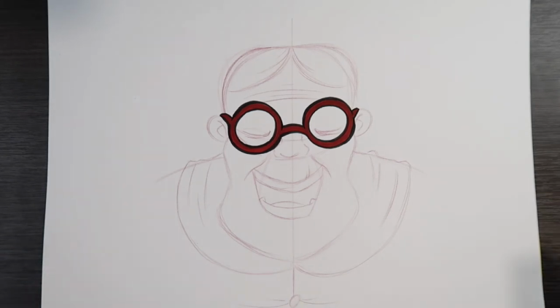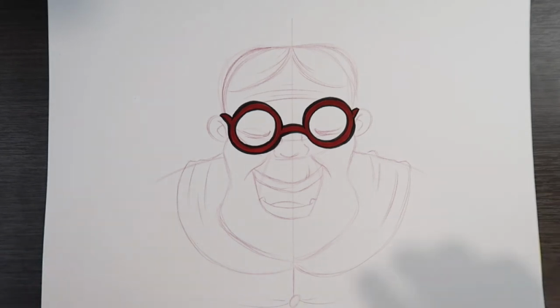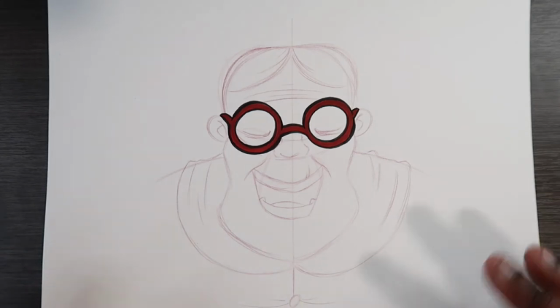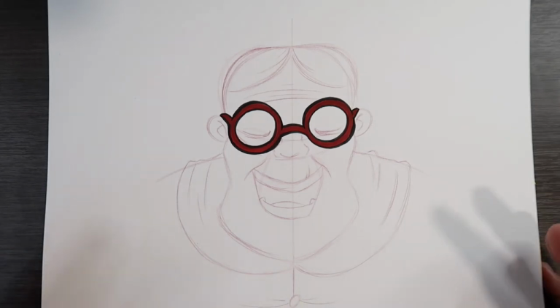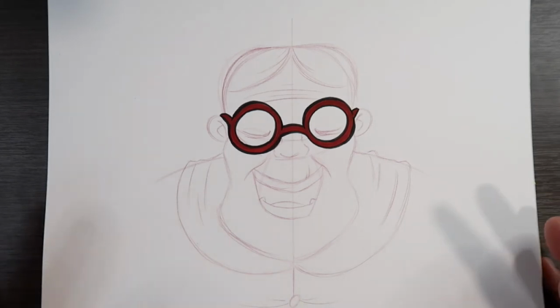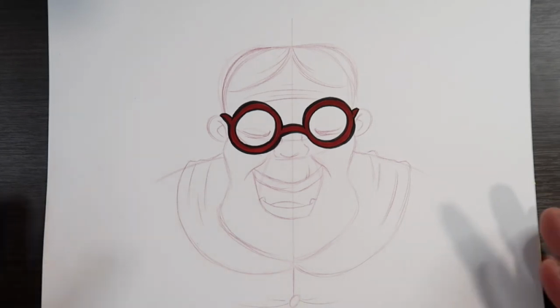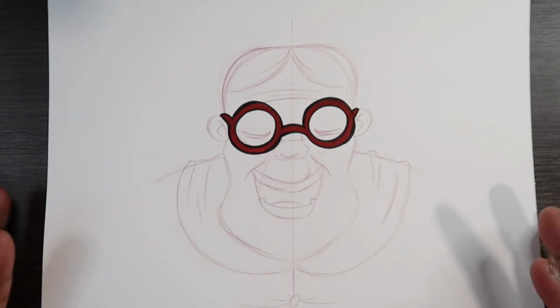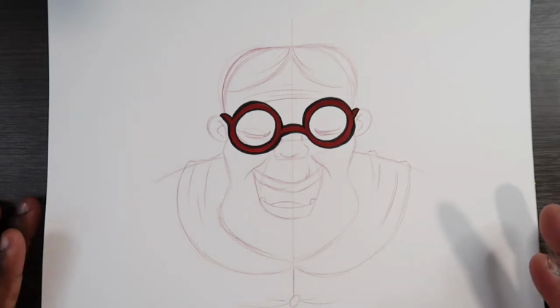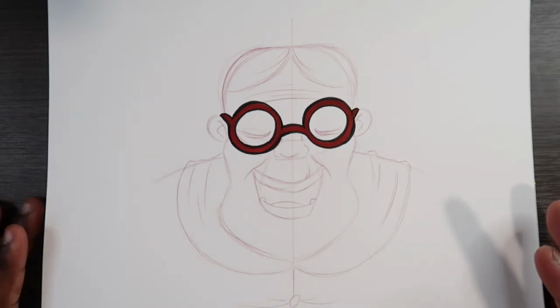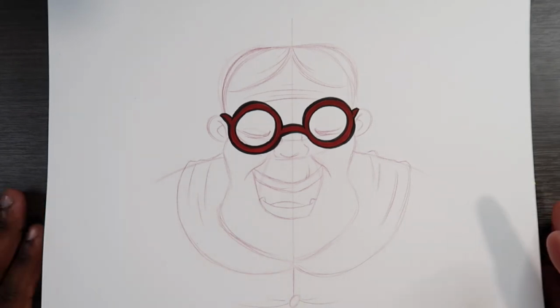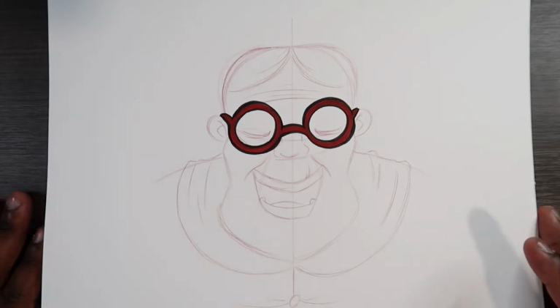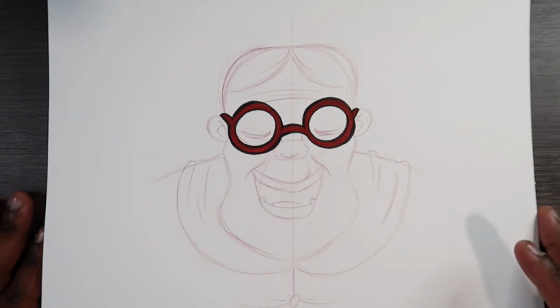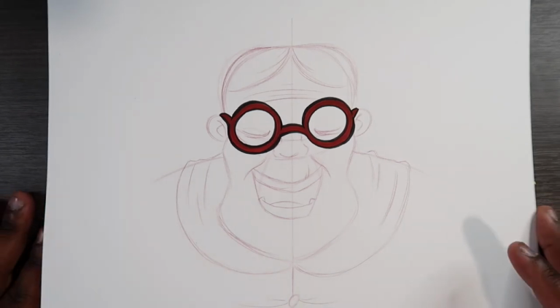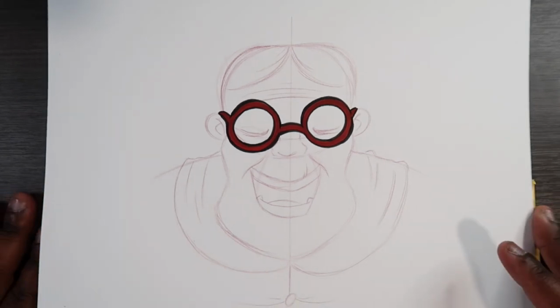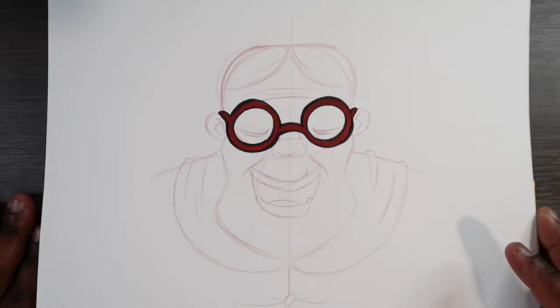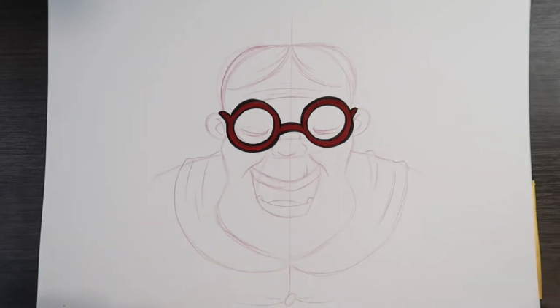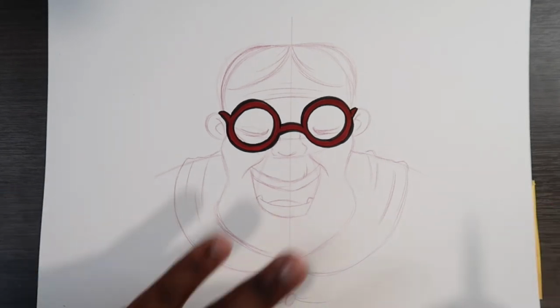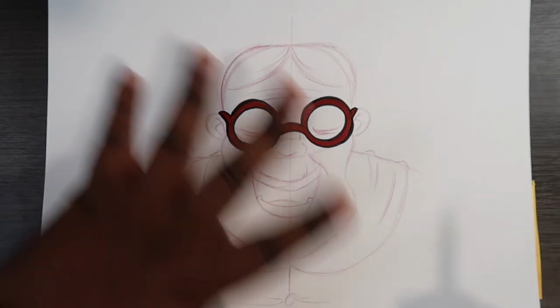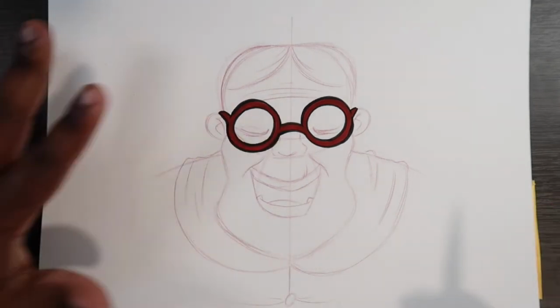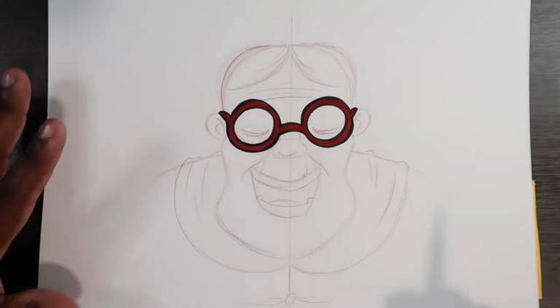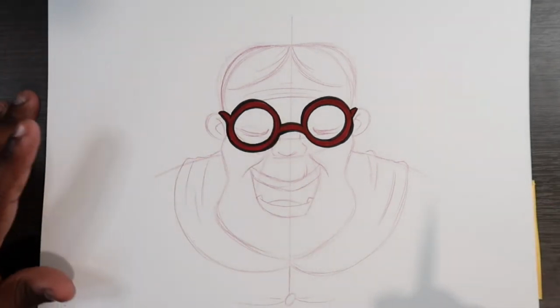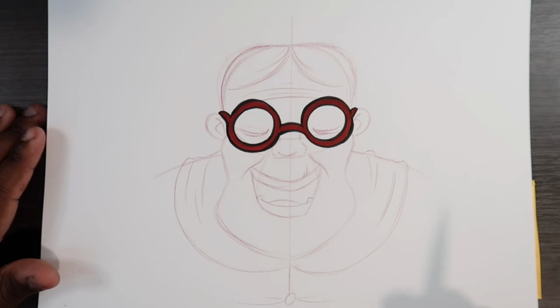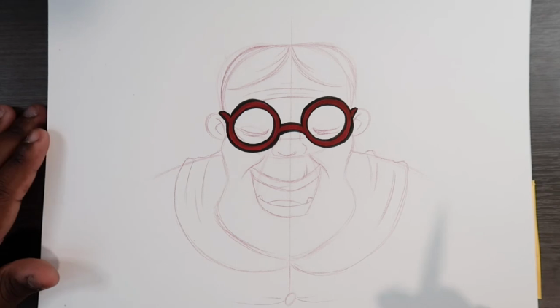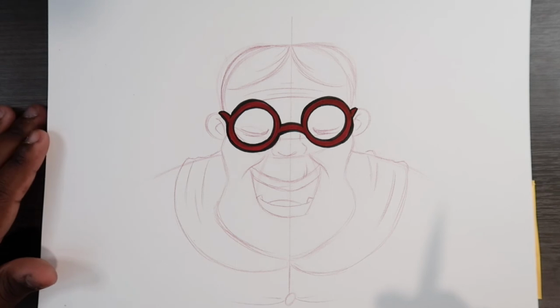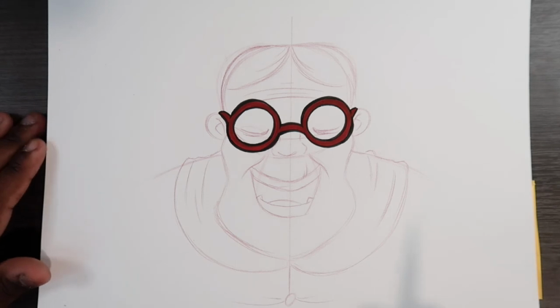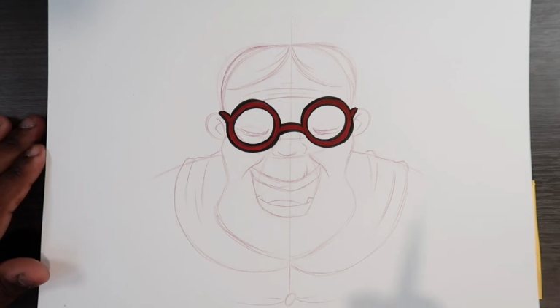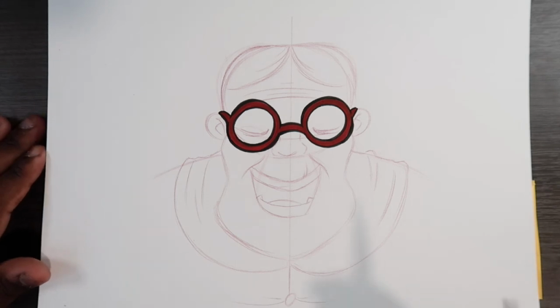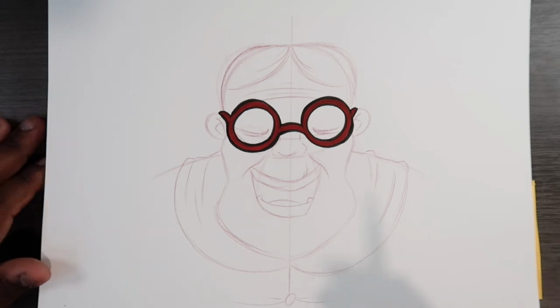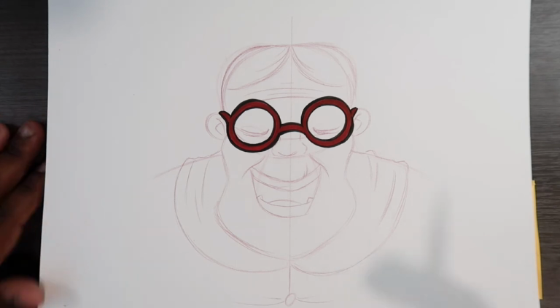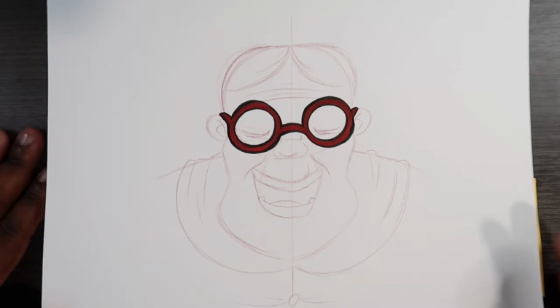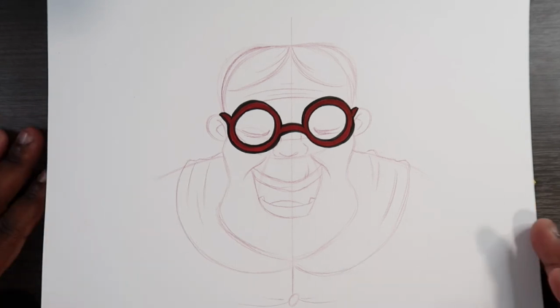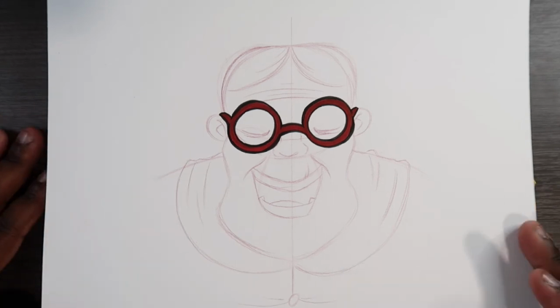So that's pretty much it on drawing glasses. Let me finish up the rest of the illustration and come back to you guys.